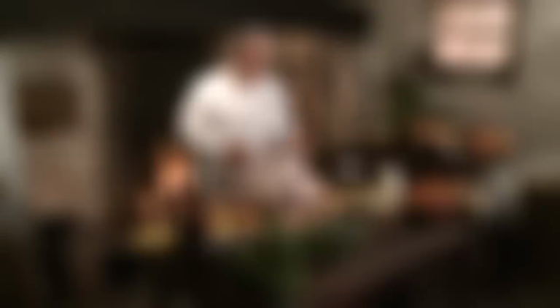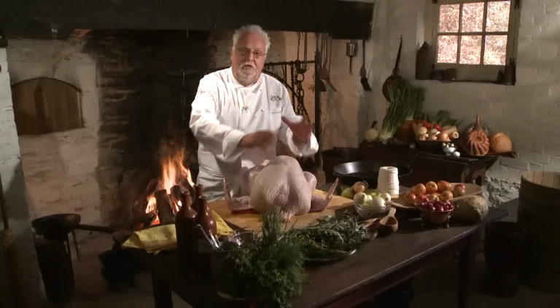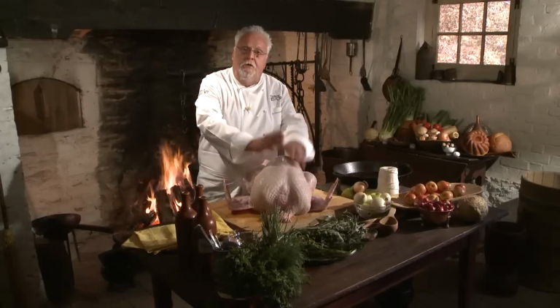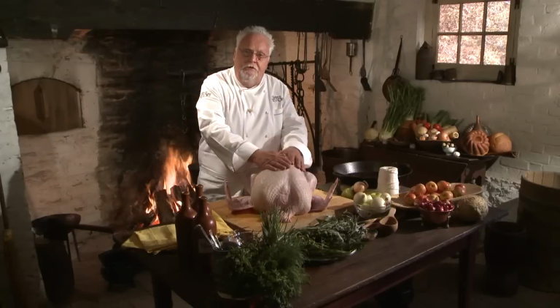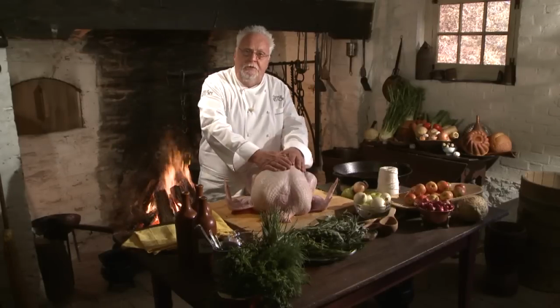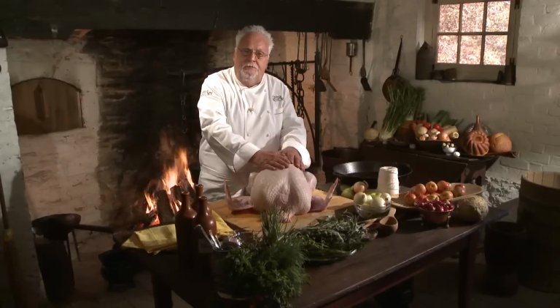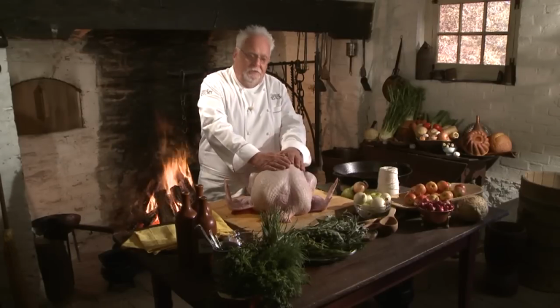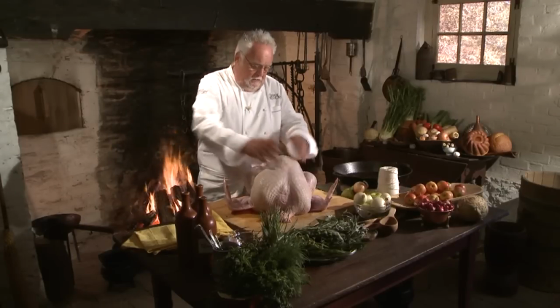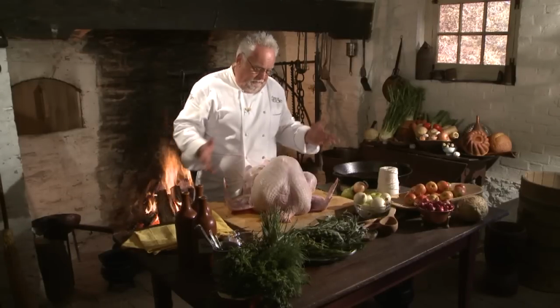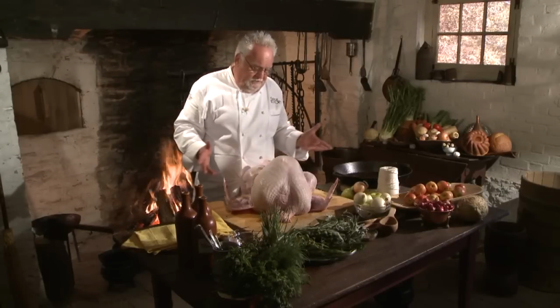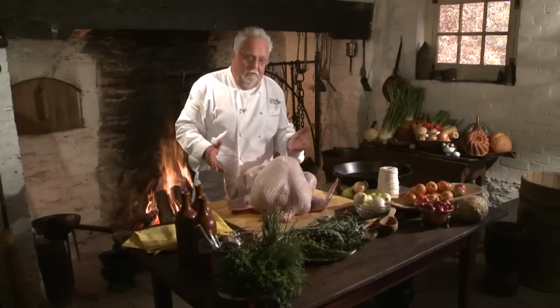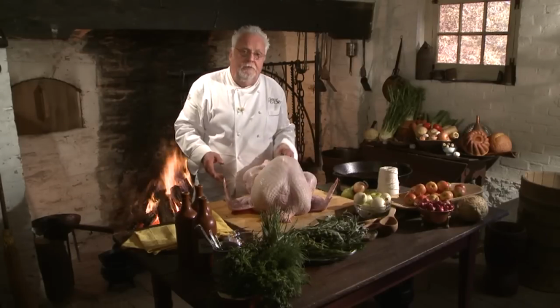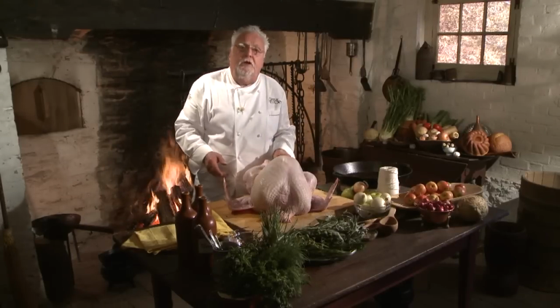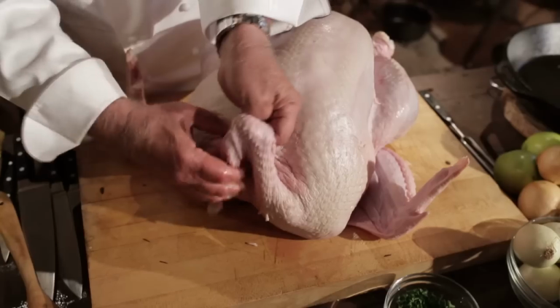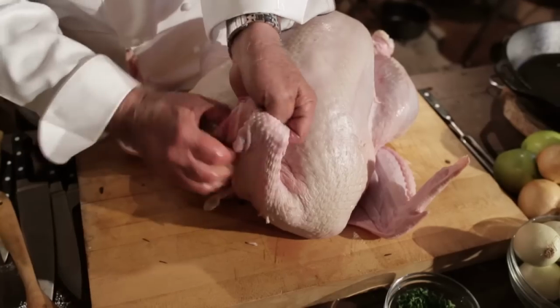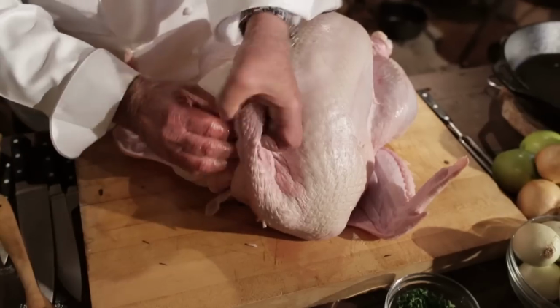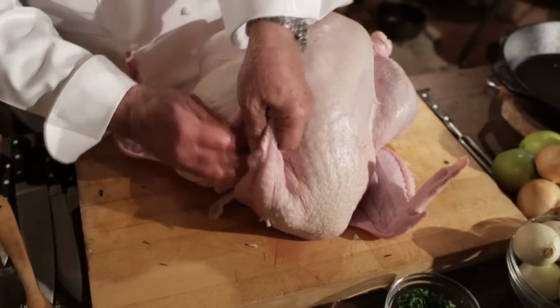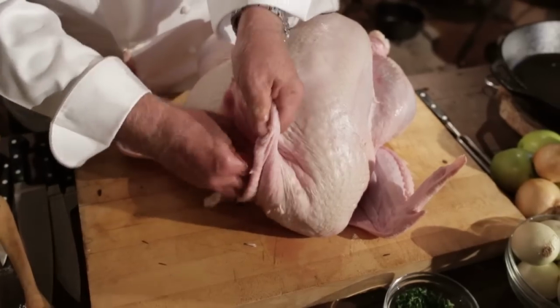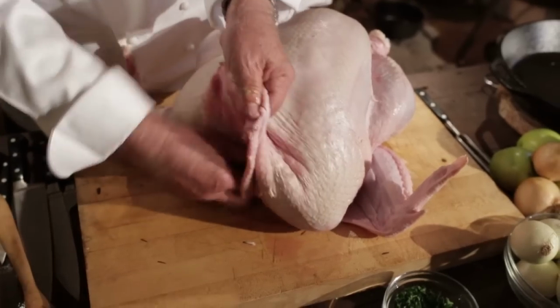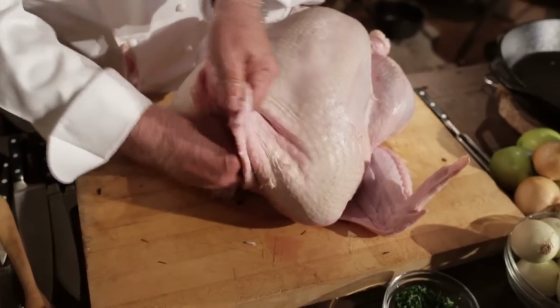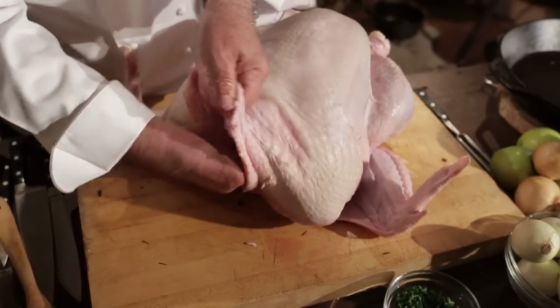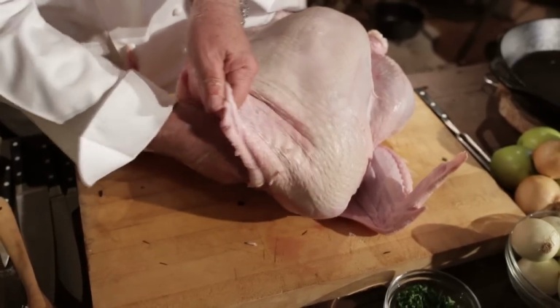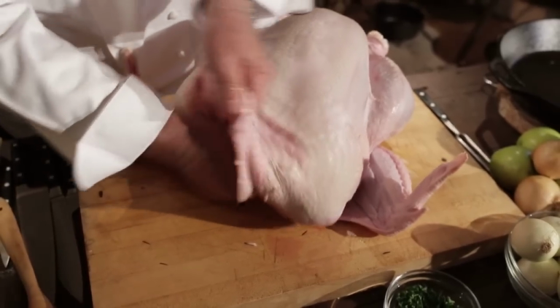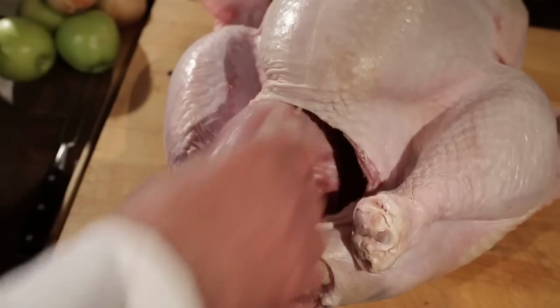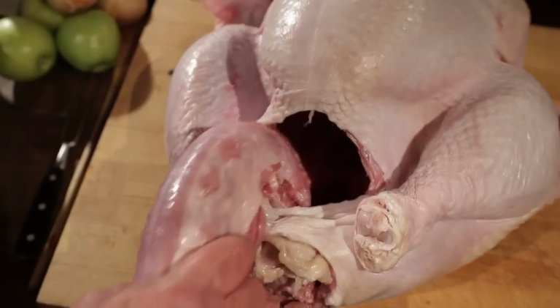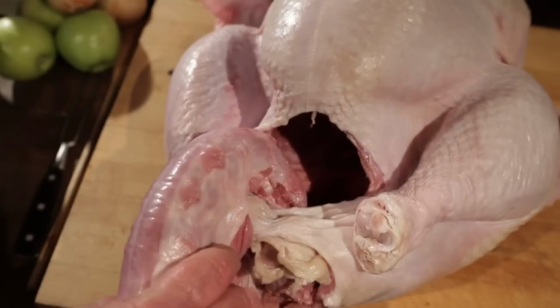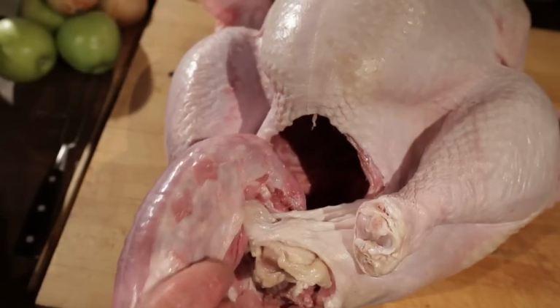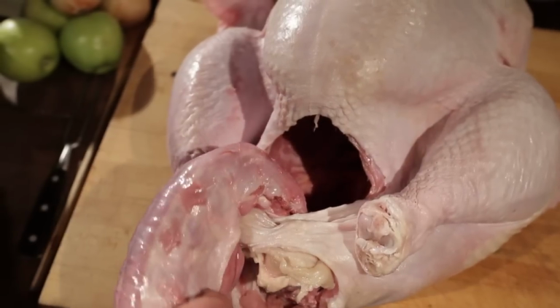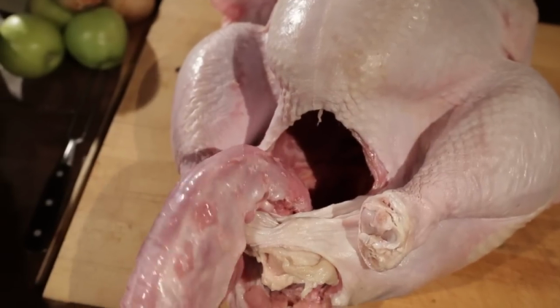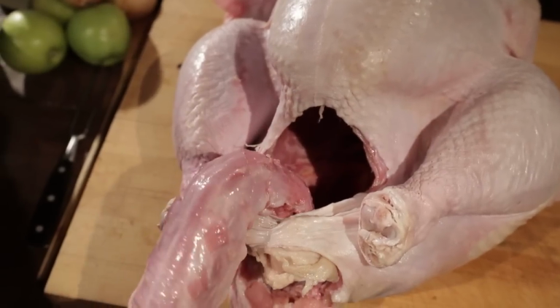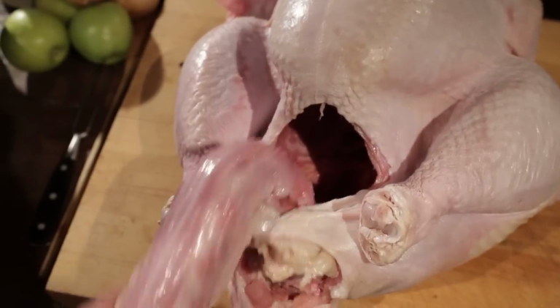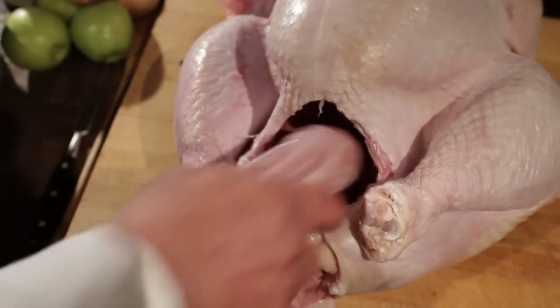What you want to do with this bird: first of all you want to remove the gizzards and innards that are in there. They're usually hidden on the inside.